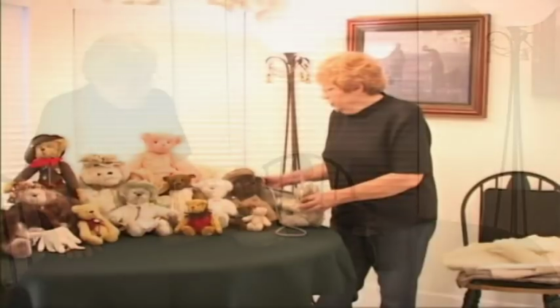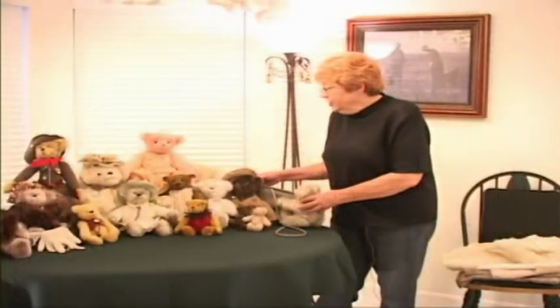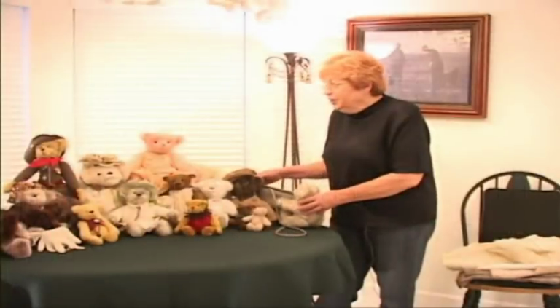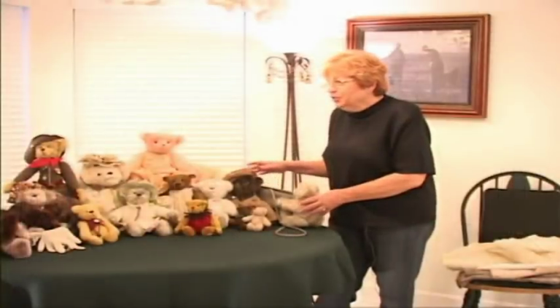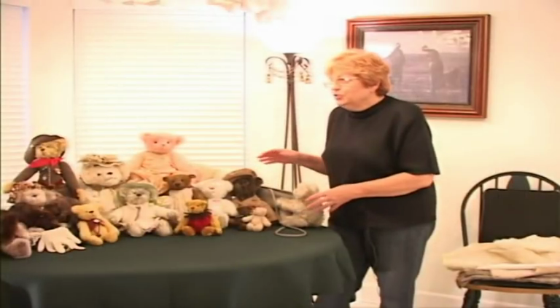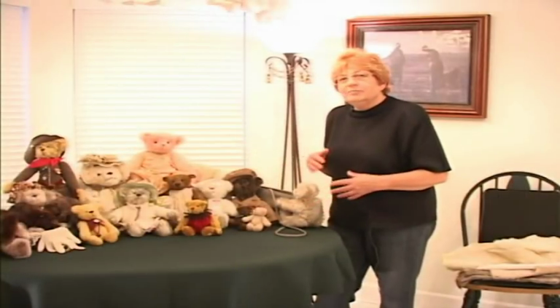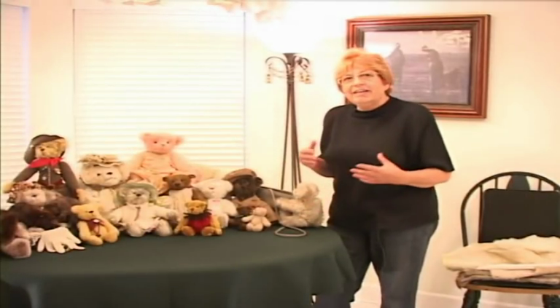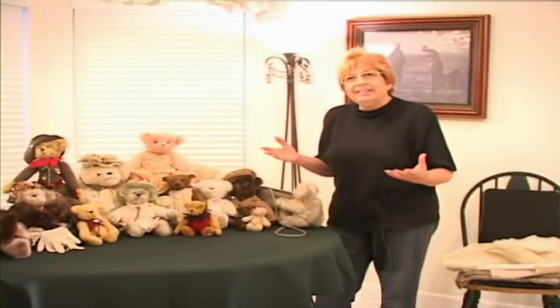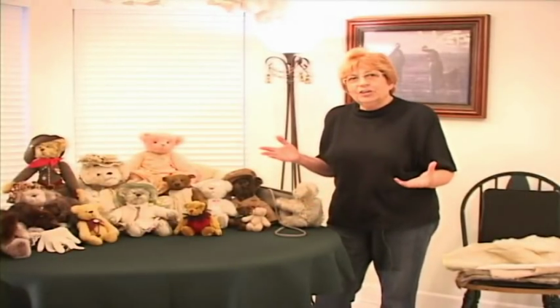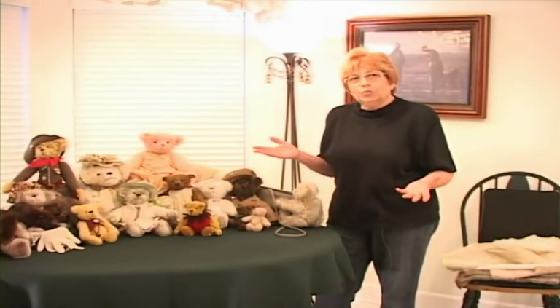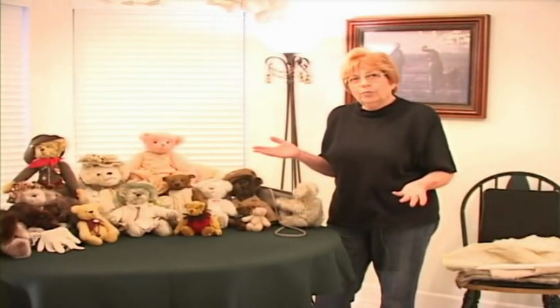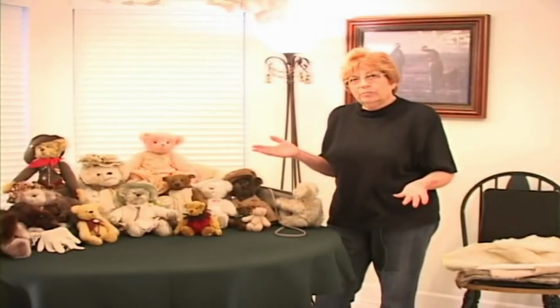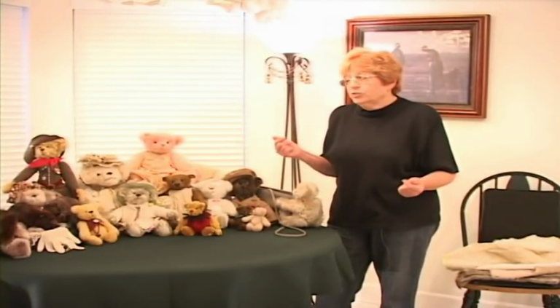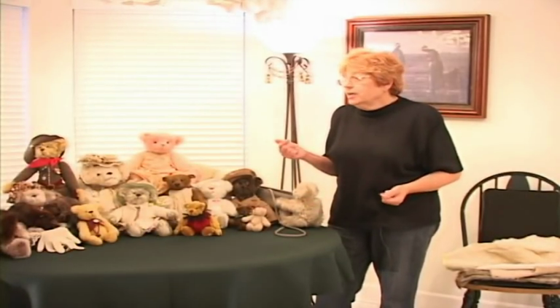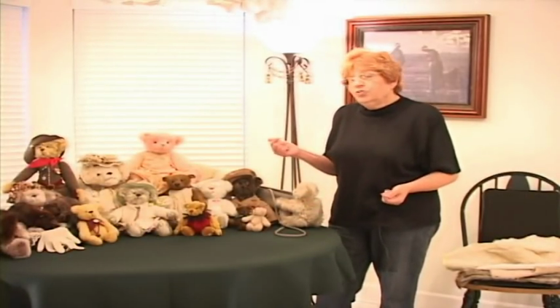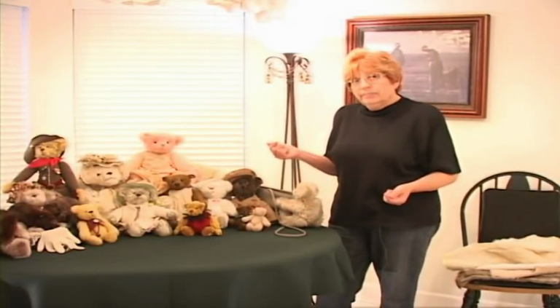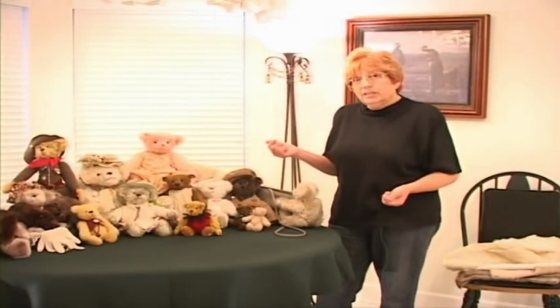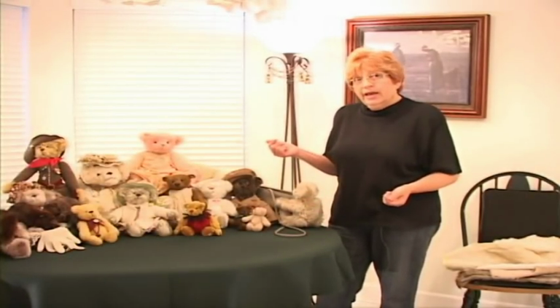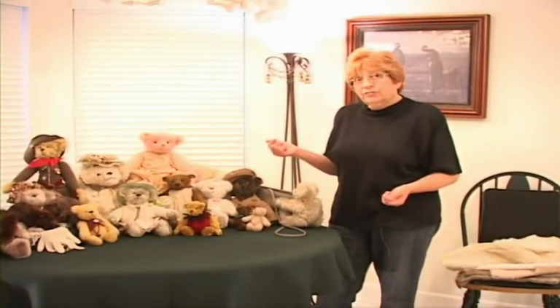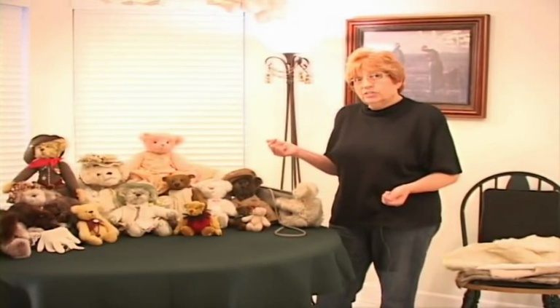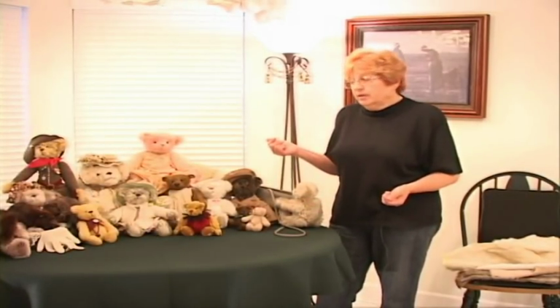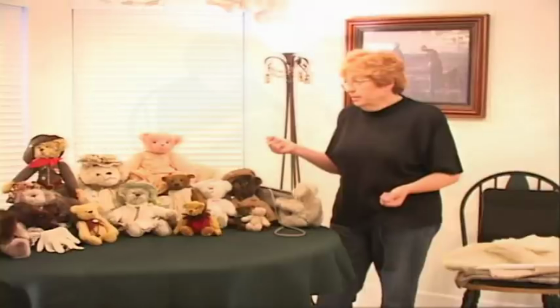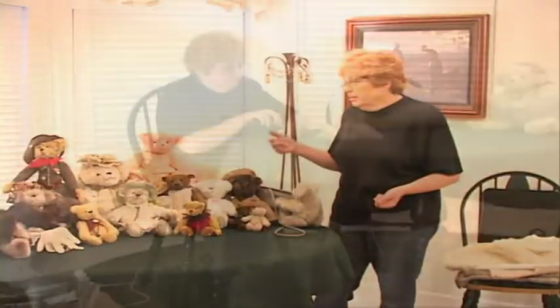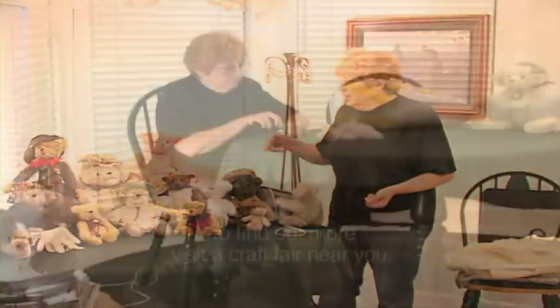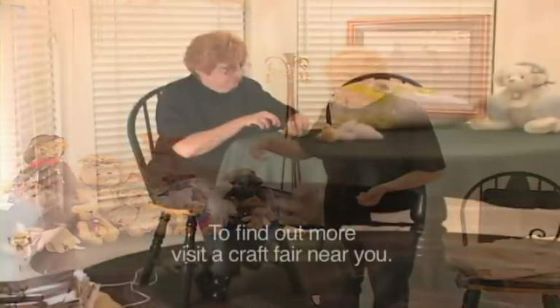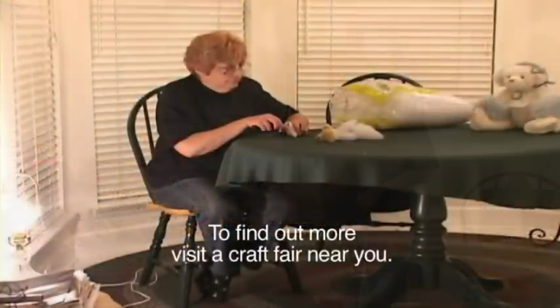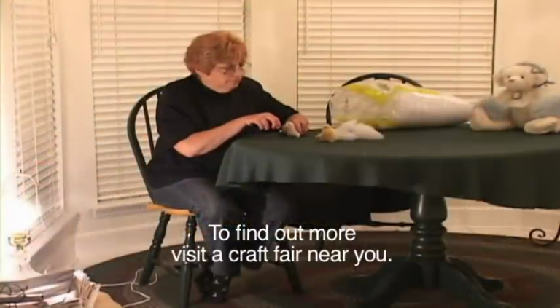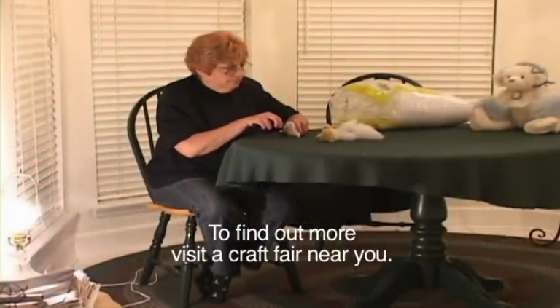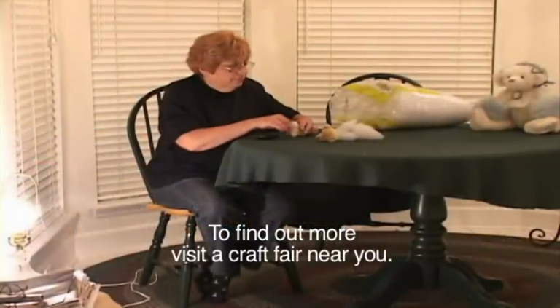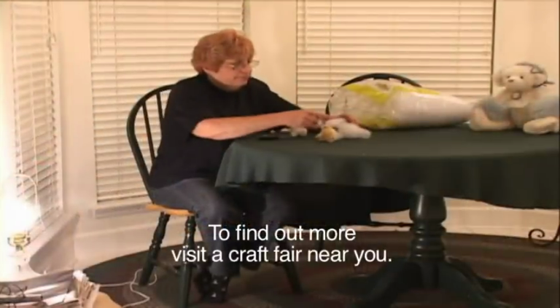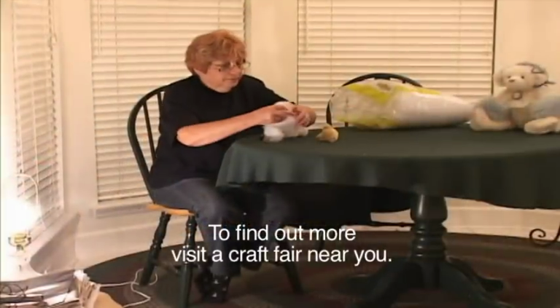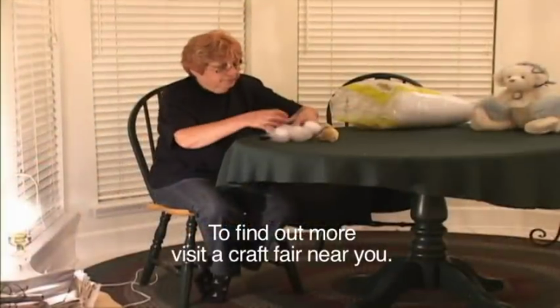Your bear will tell you who or what she wants to be. You can do just about anything that you want with bears, and you can make them out of just about anything.